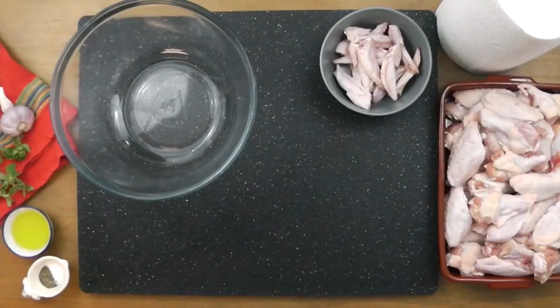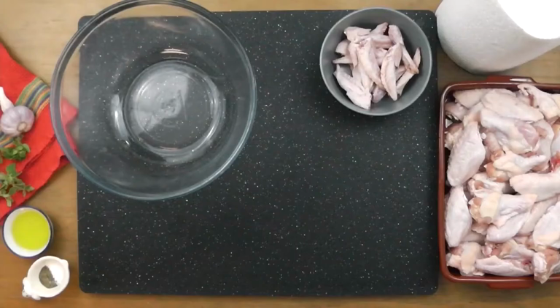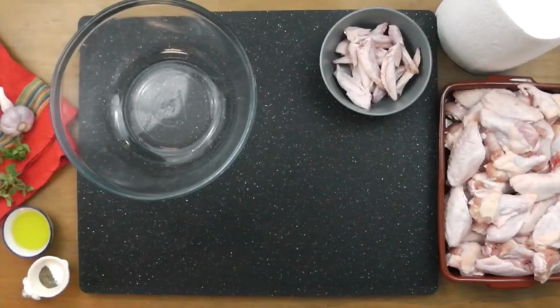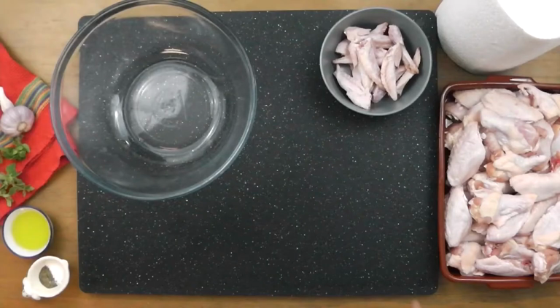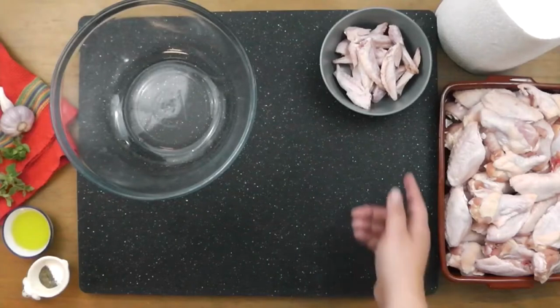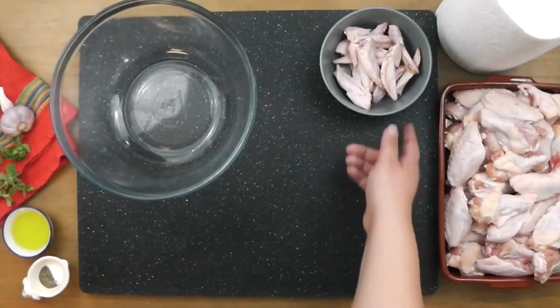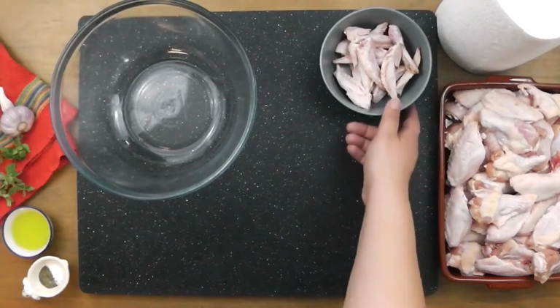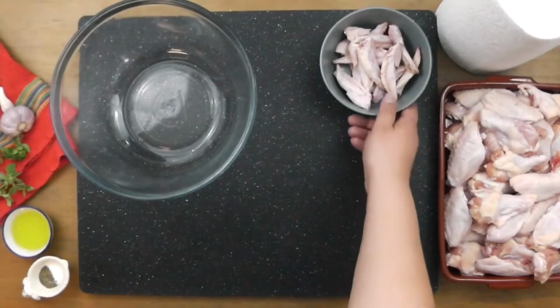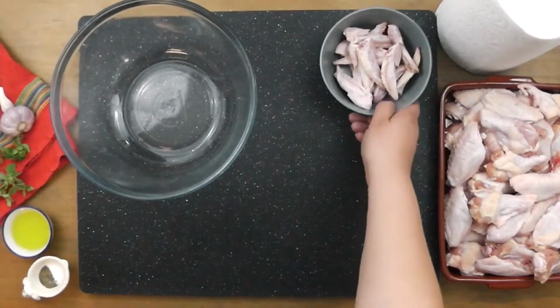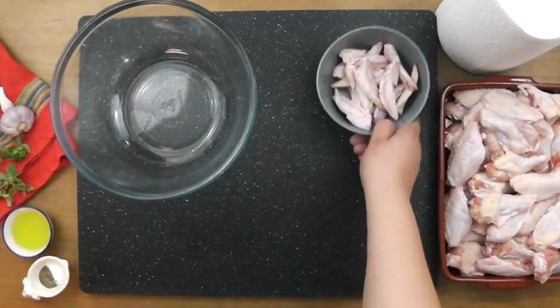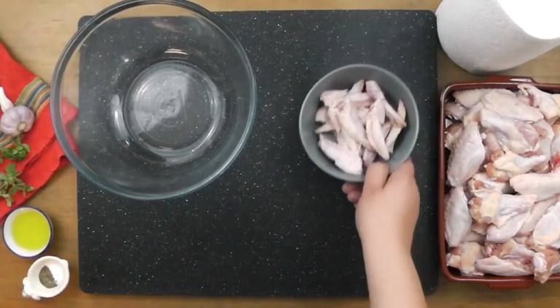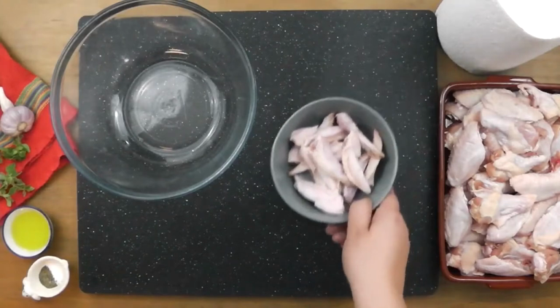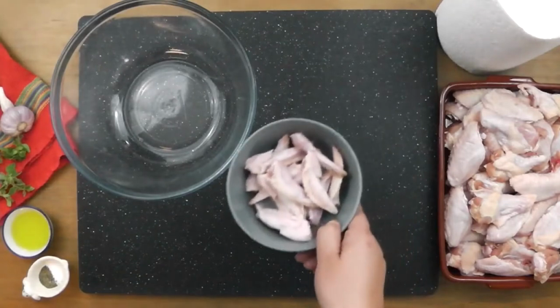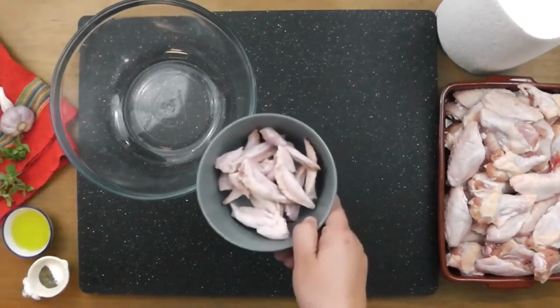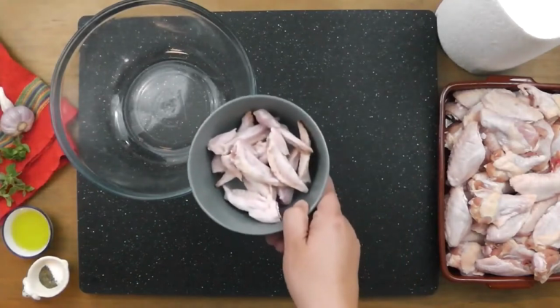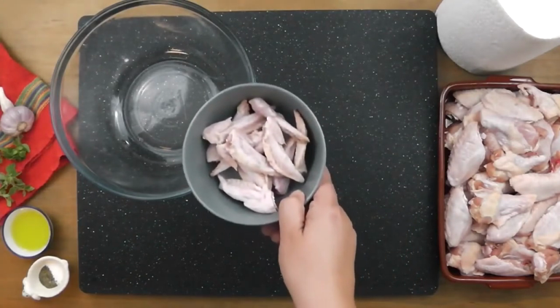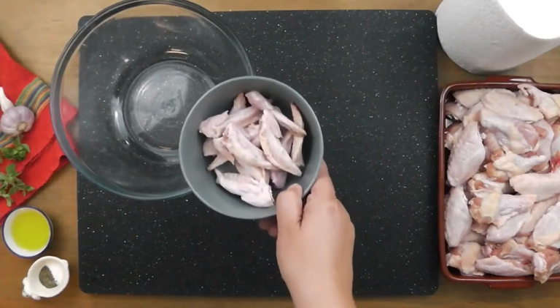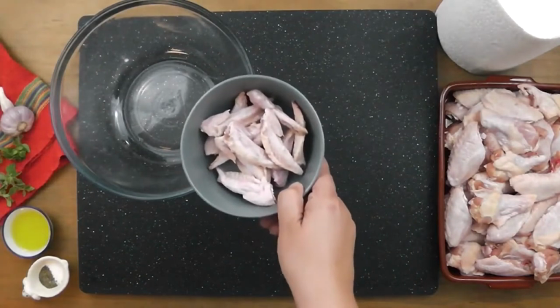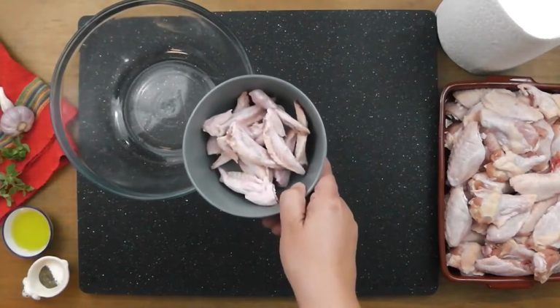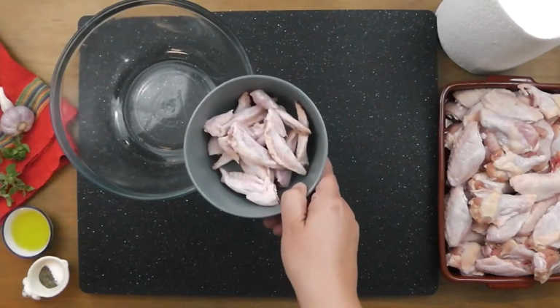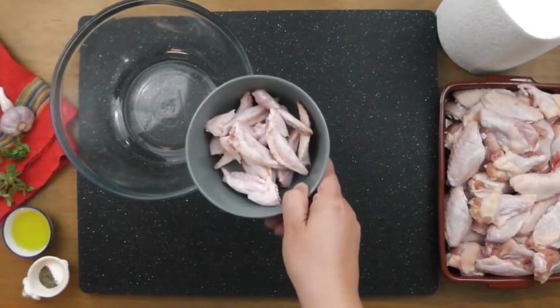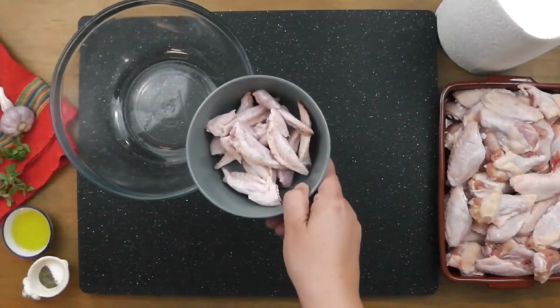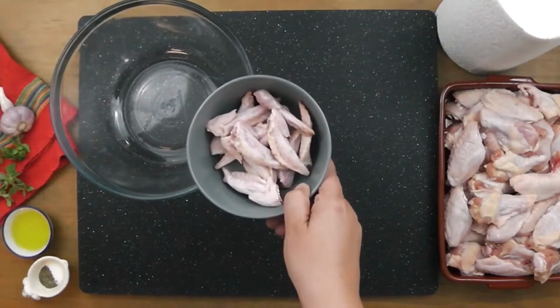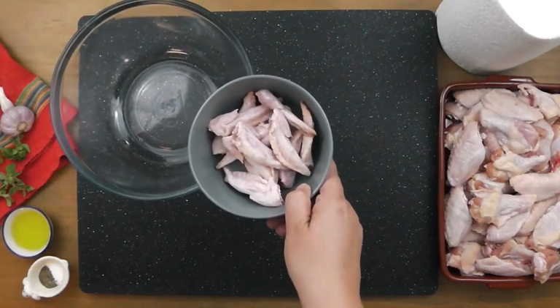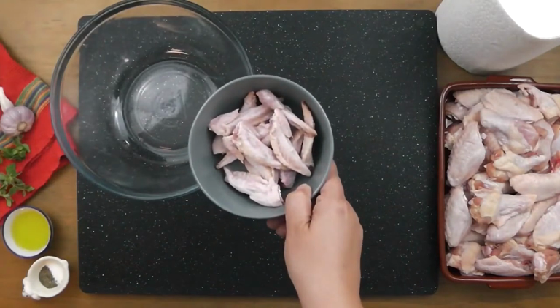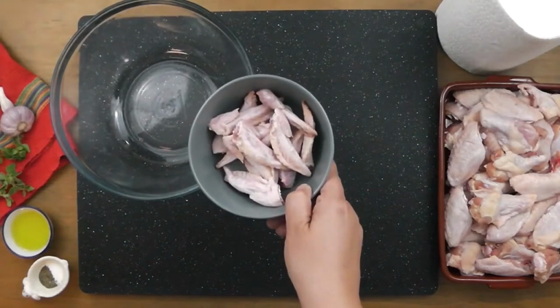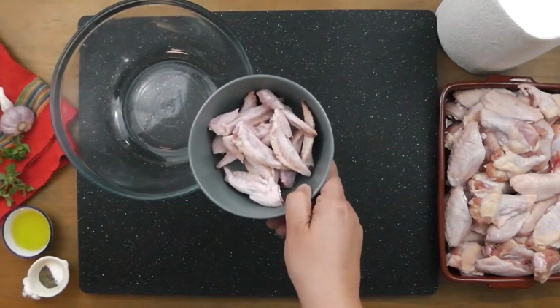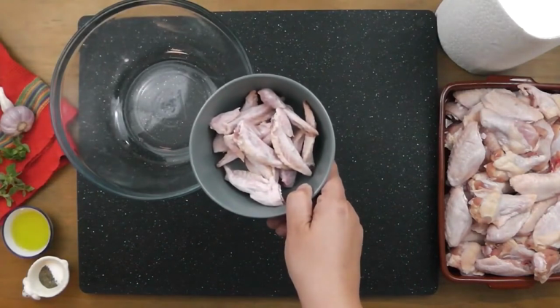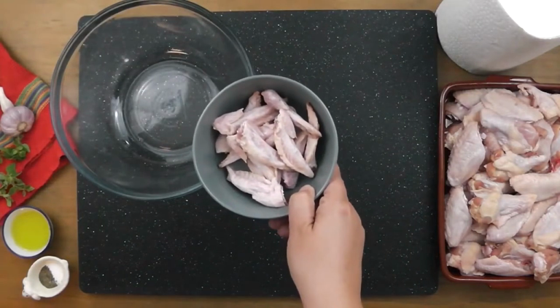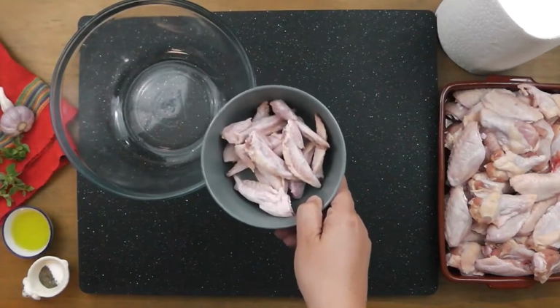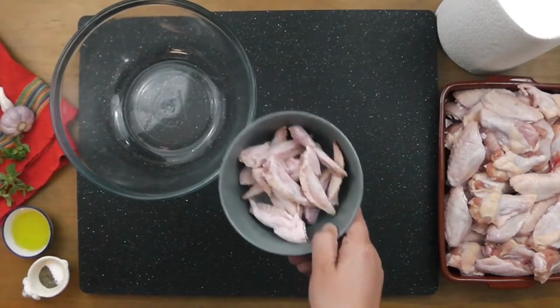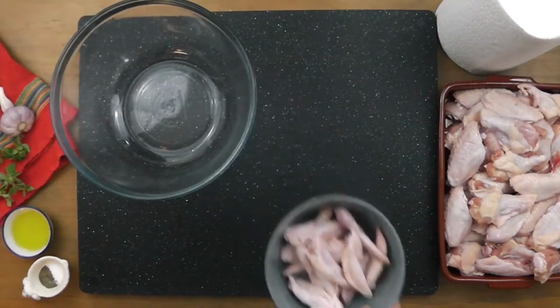With your wing tips, you can use them in a bone broth, freeze them for later, or just toss them.